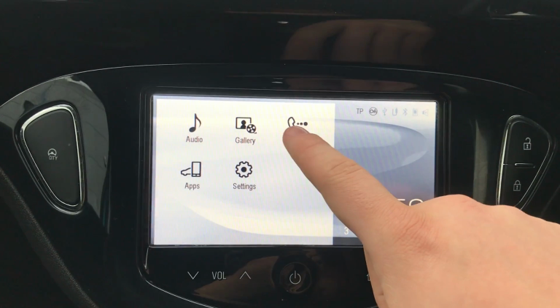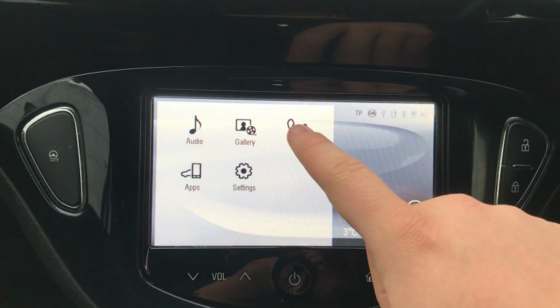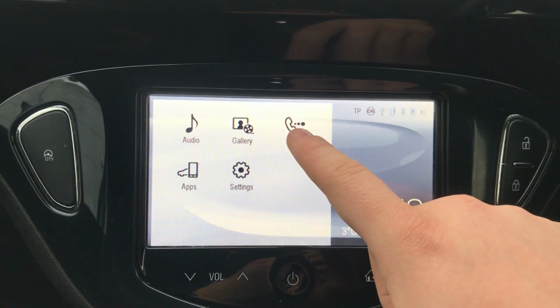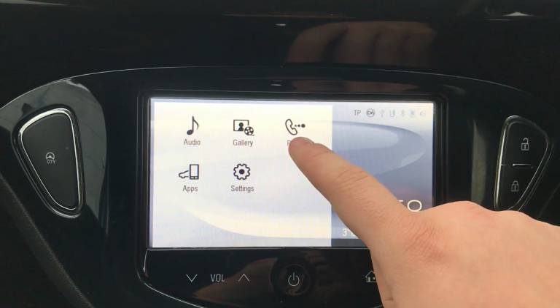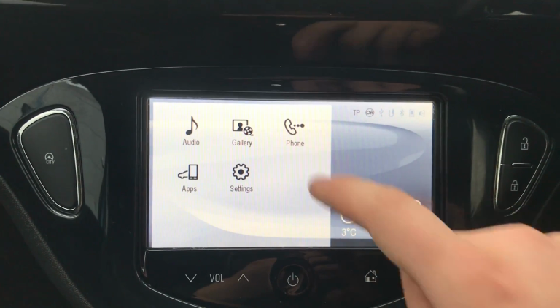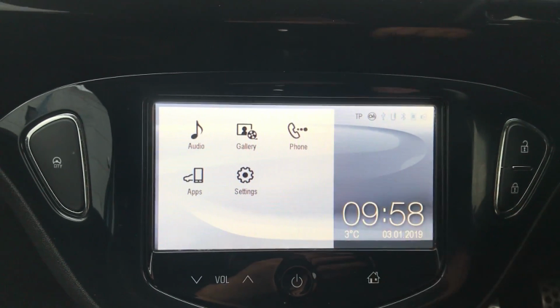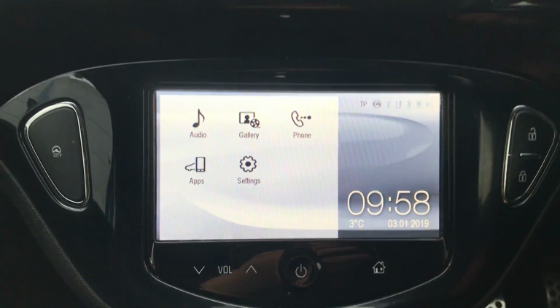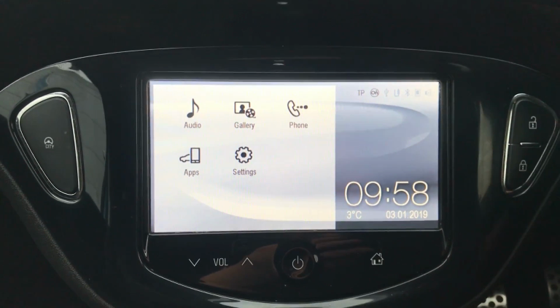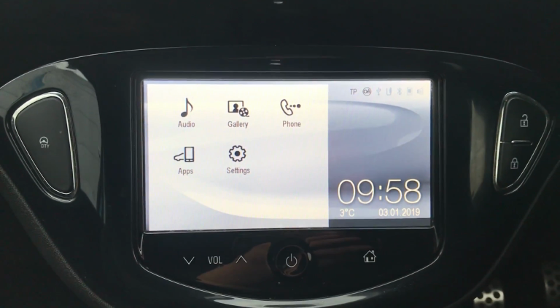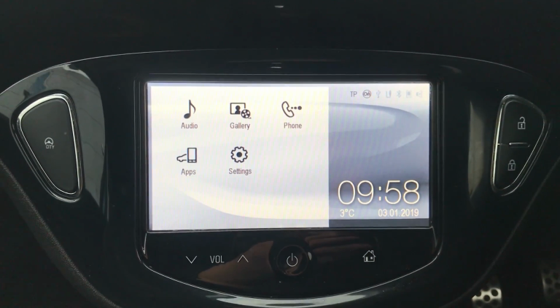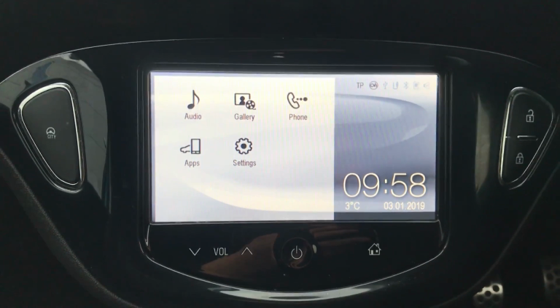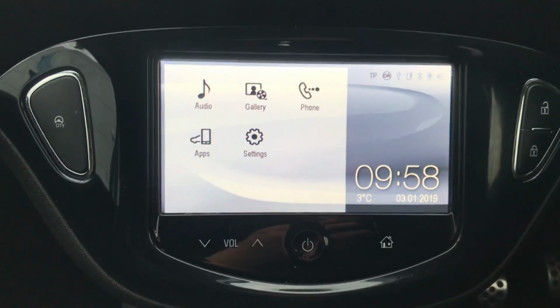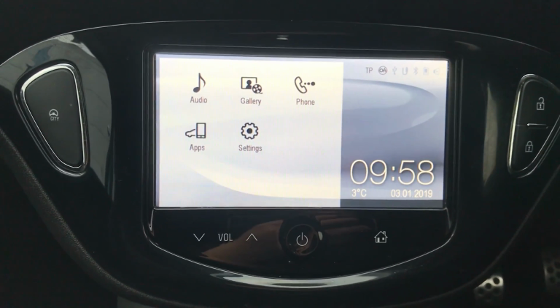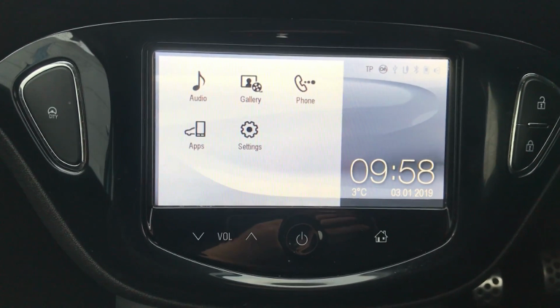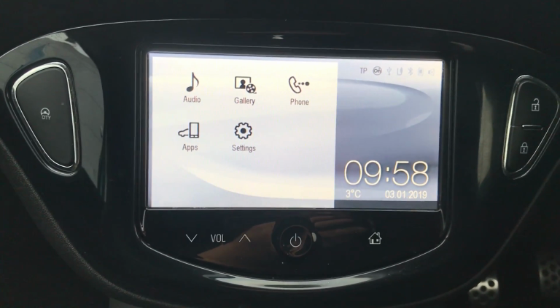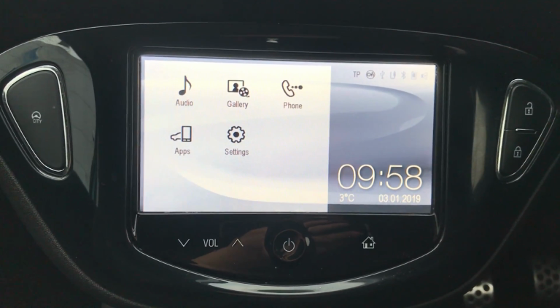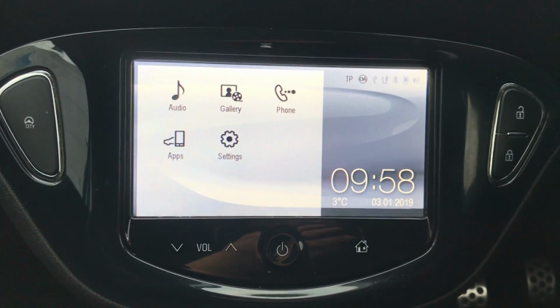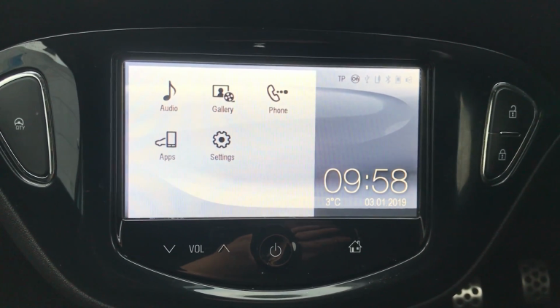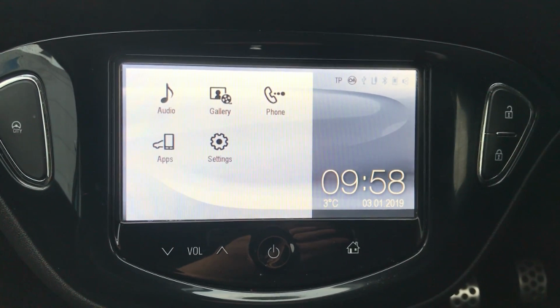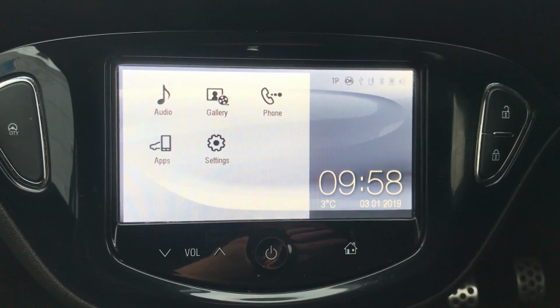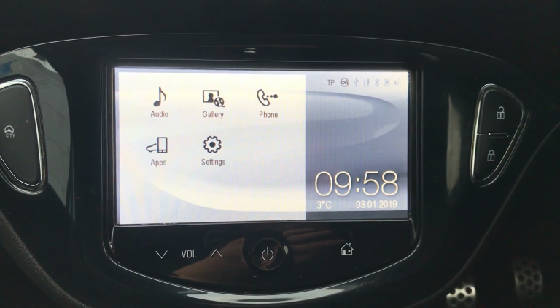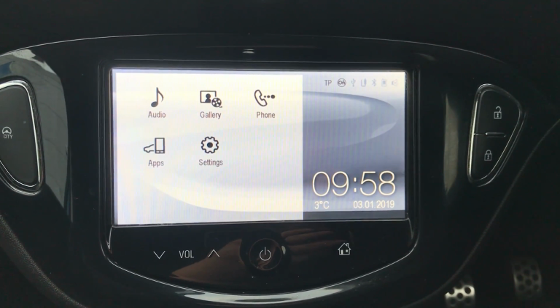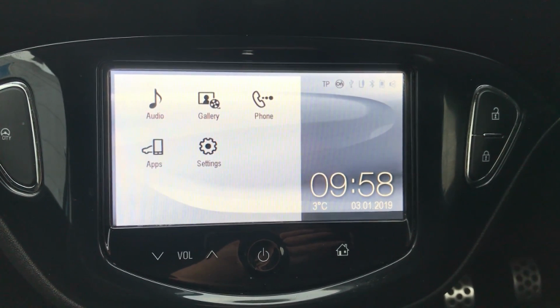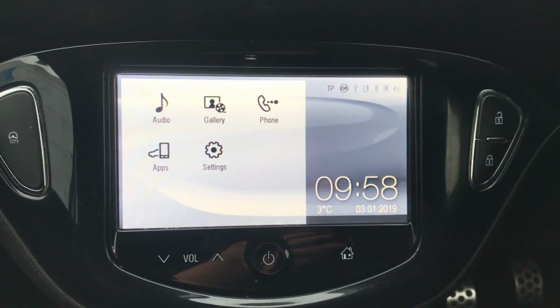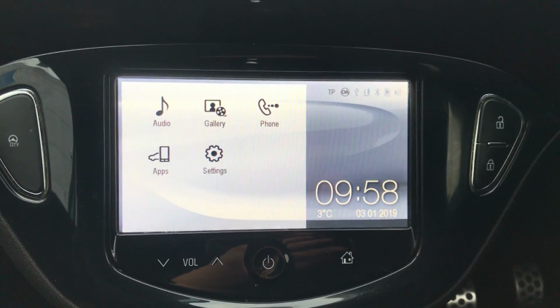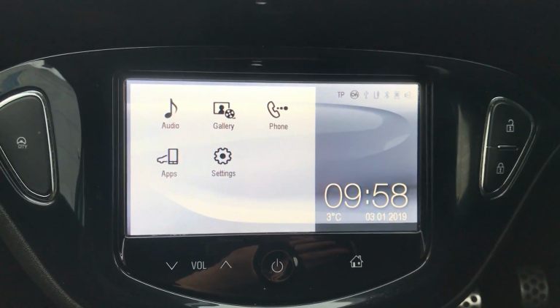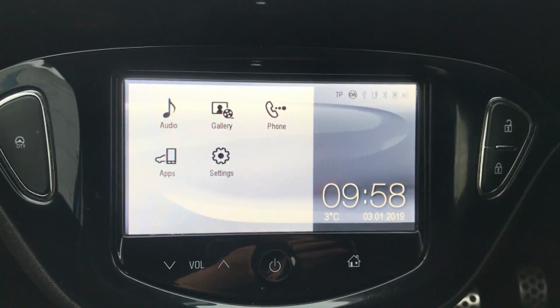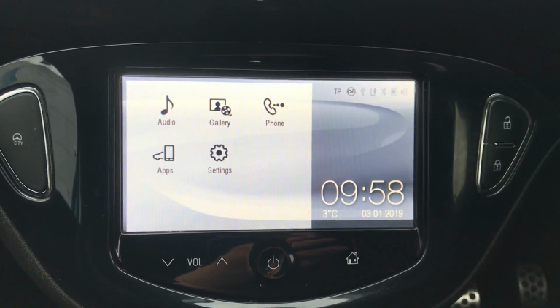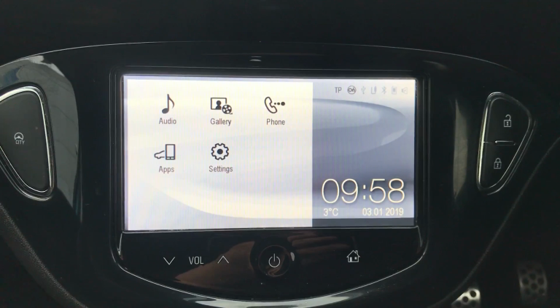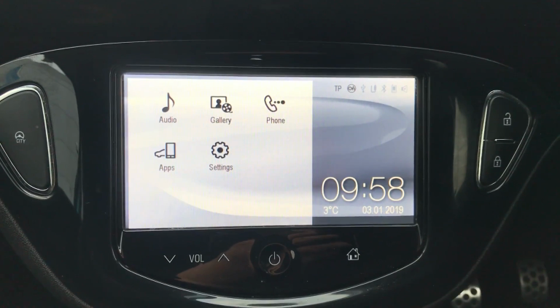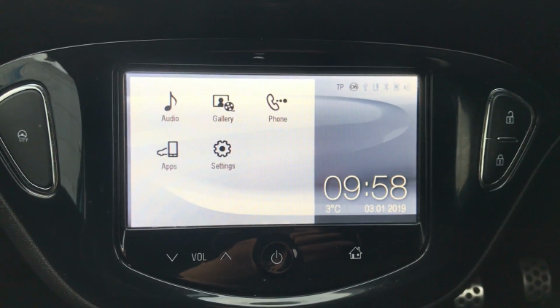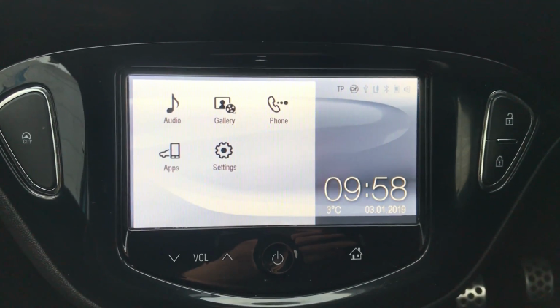You can also connect your phone via Bluetooth. That will allow you to use hands-free, which is the safest way to make any sort of calls while driving.